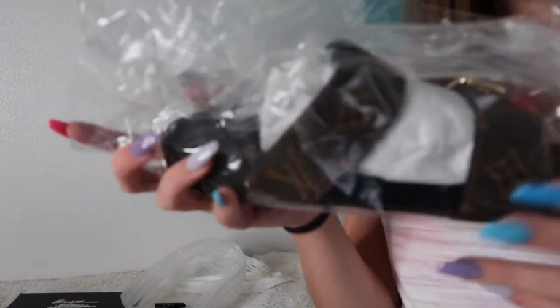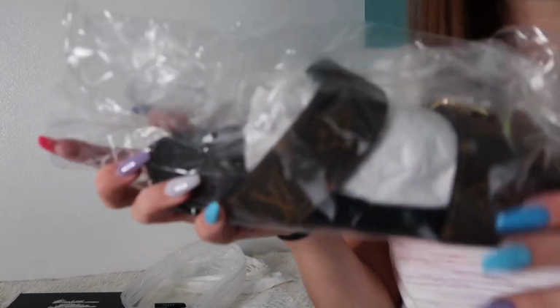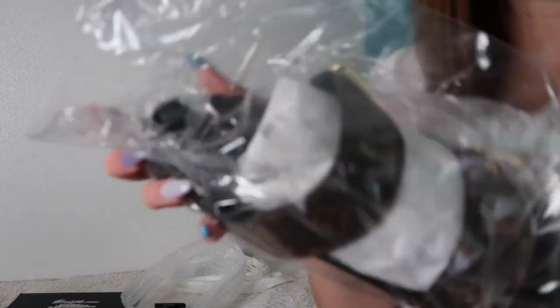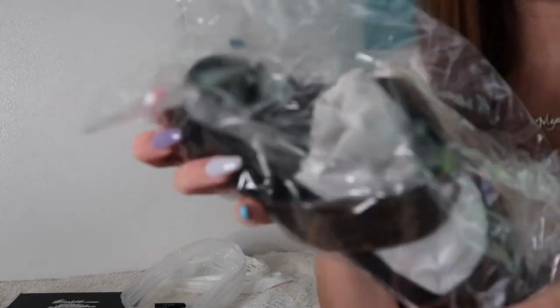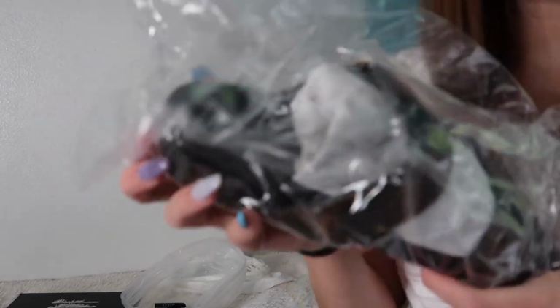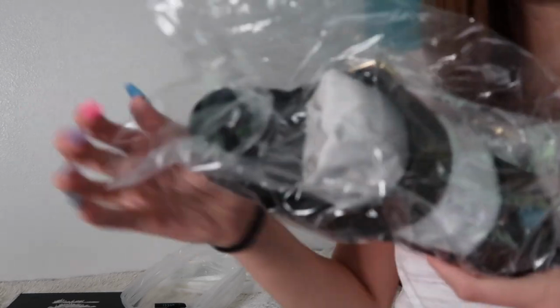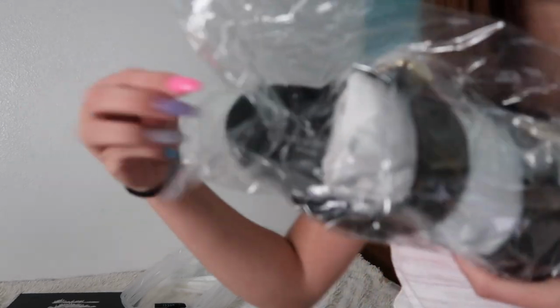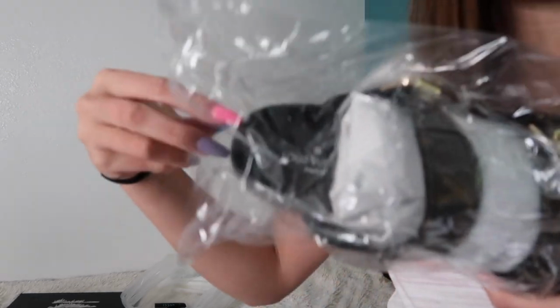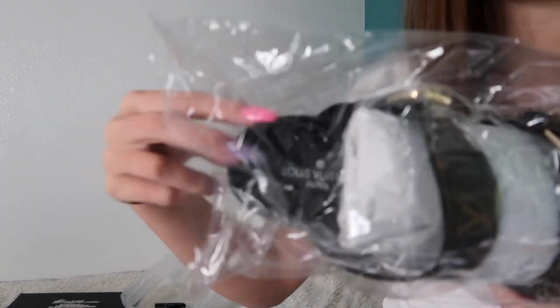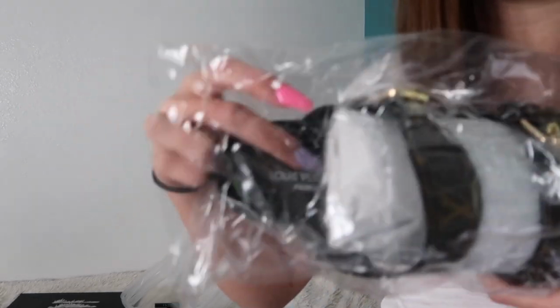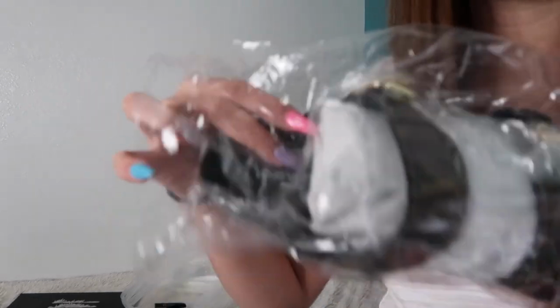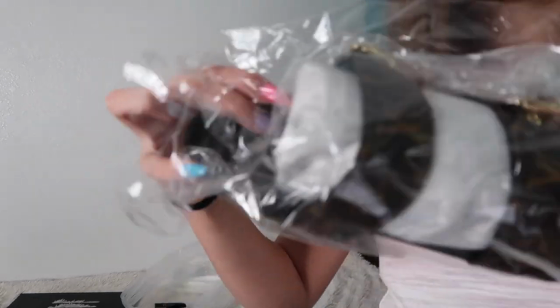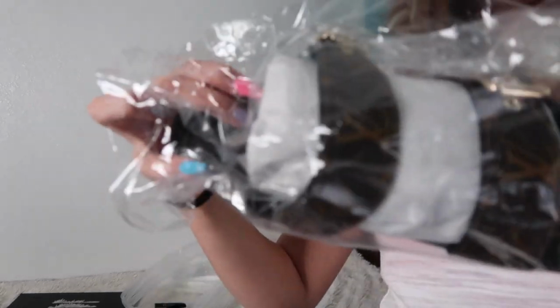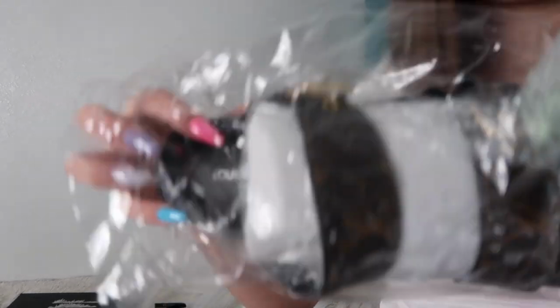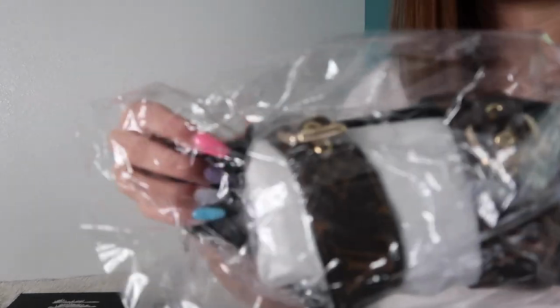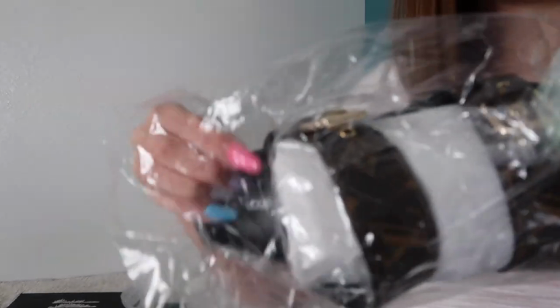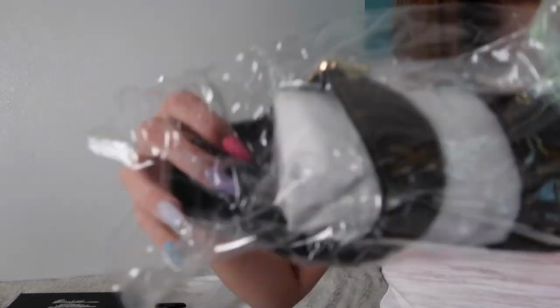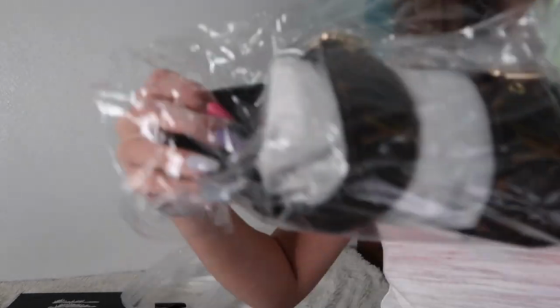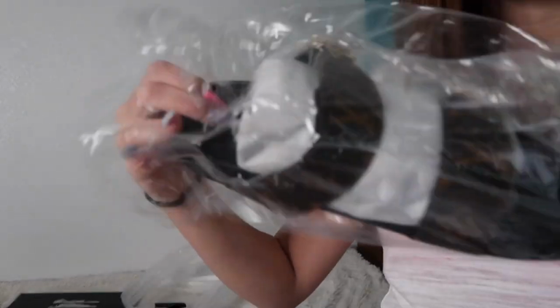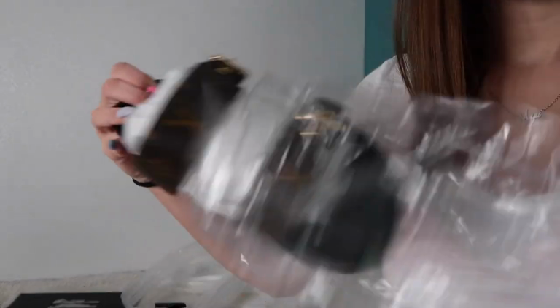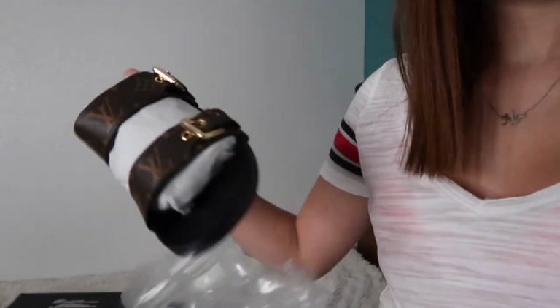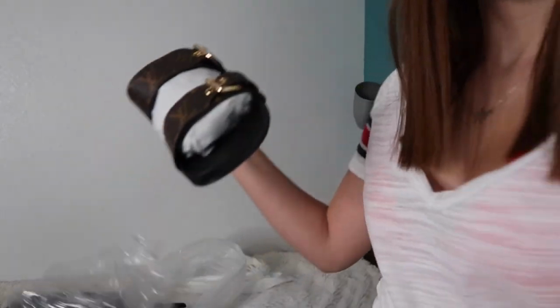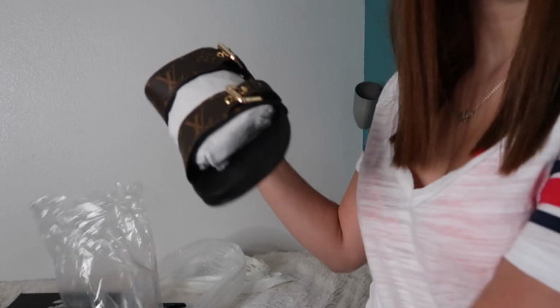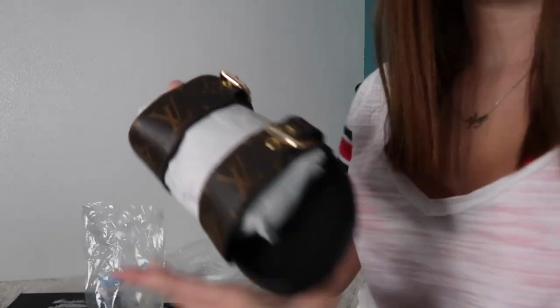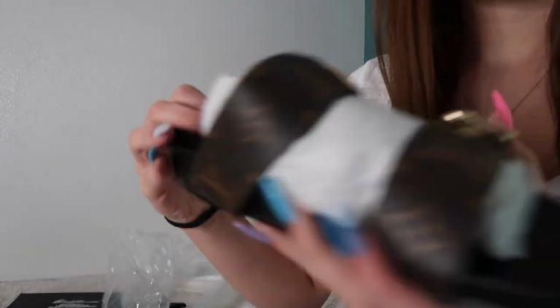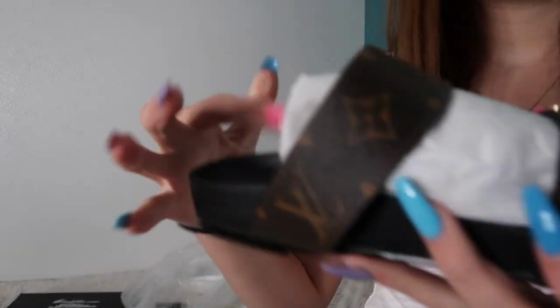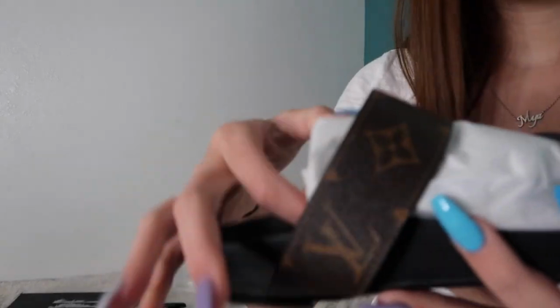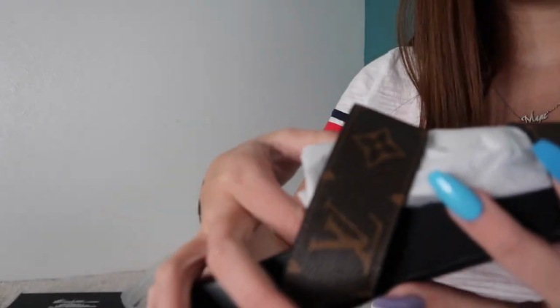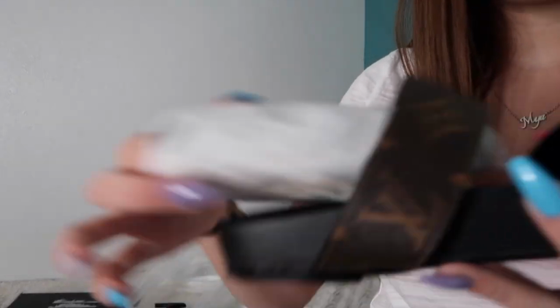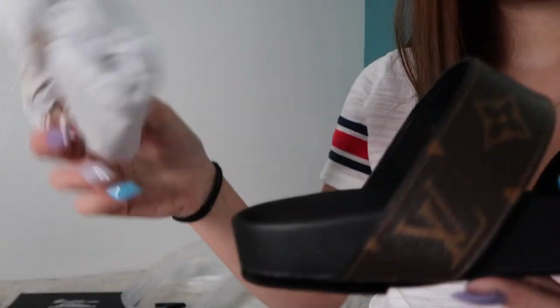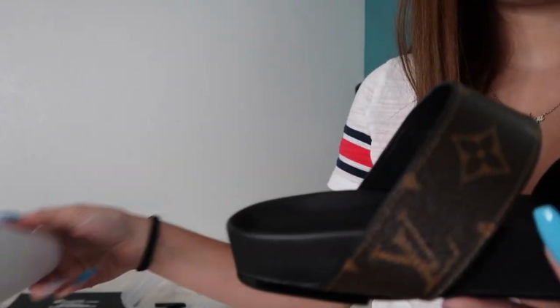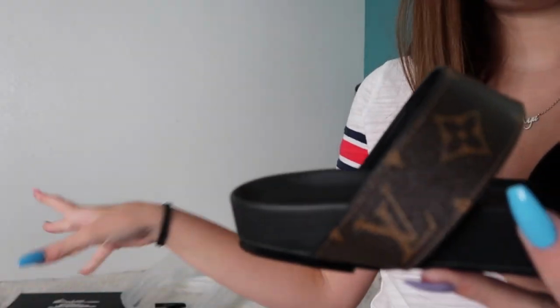And then the second one comes in like the same plastic wrapping and the same thing.